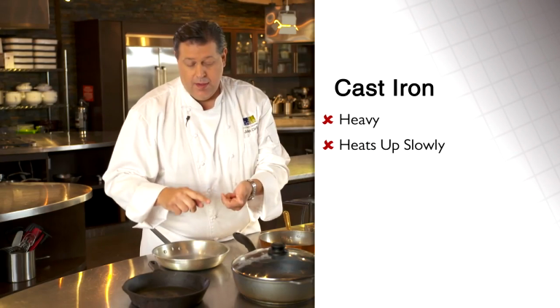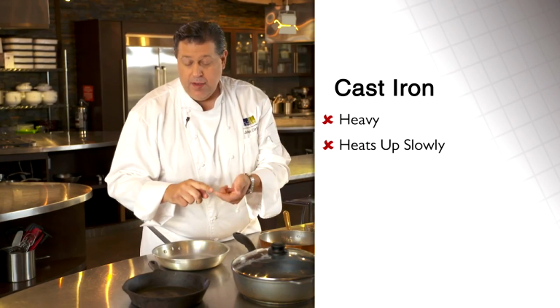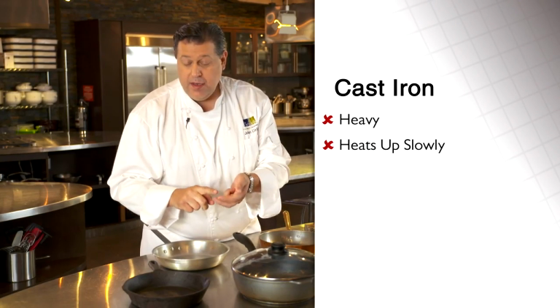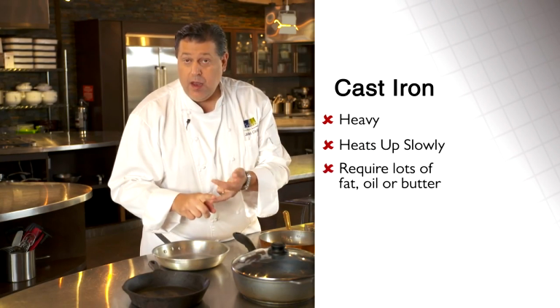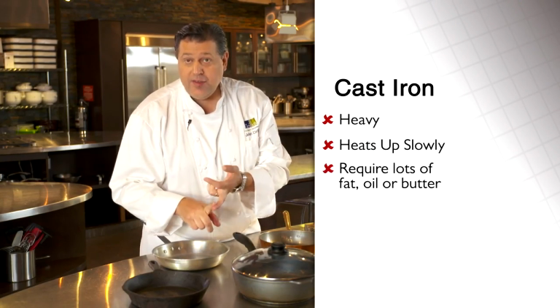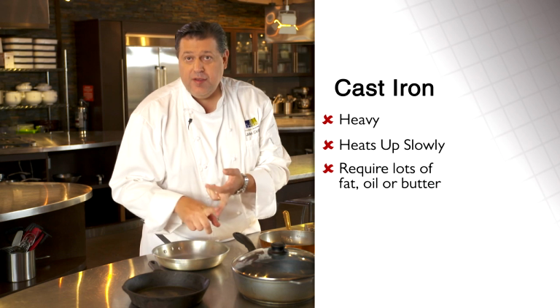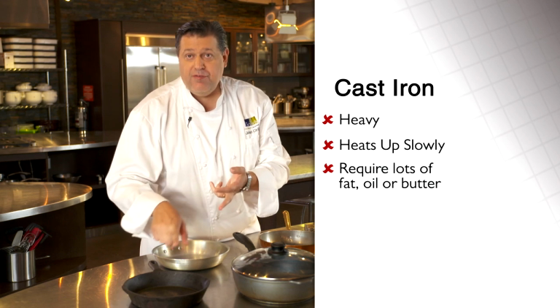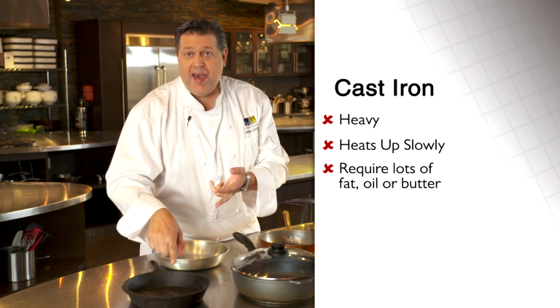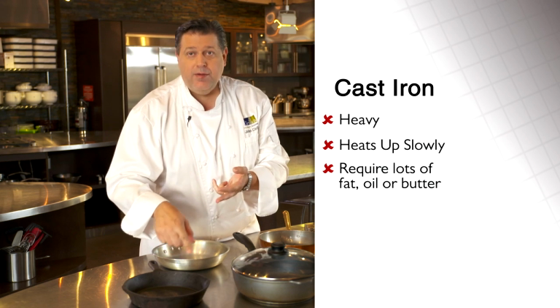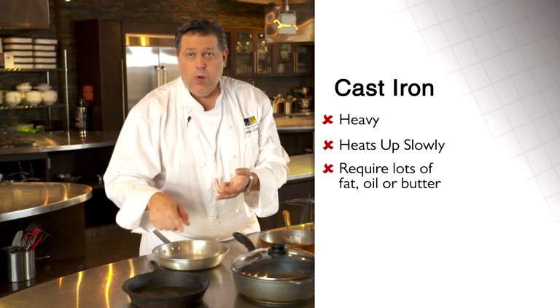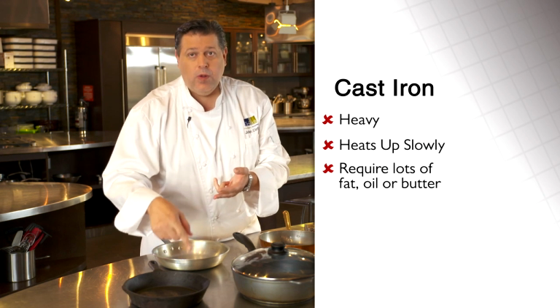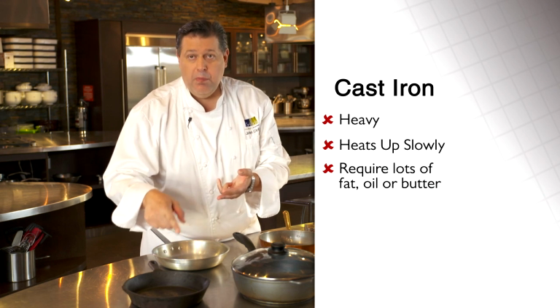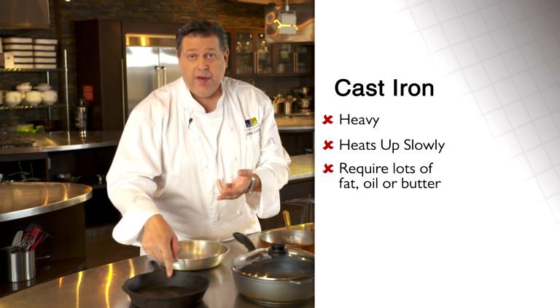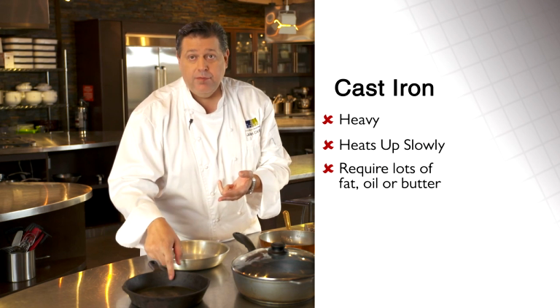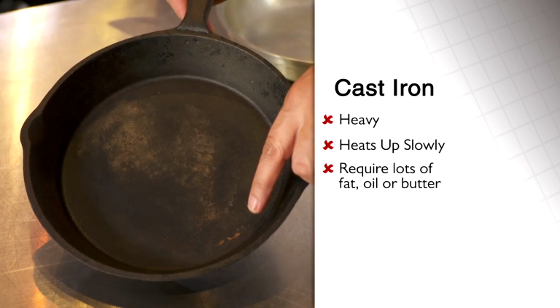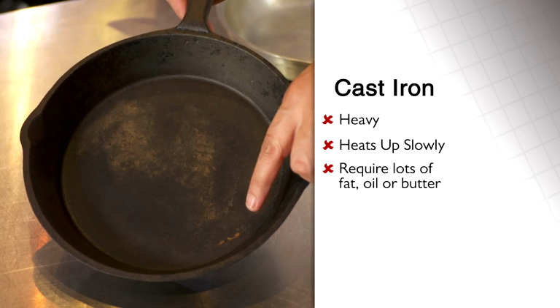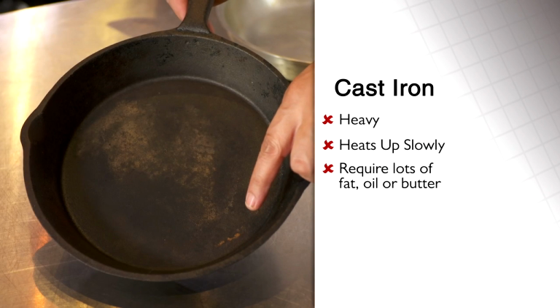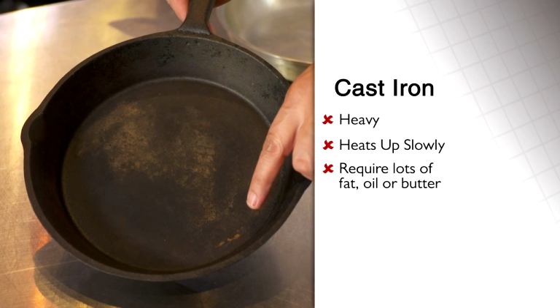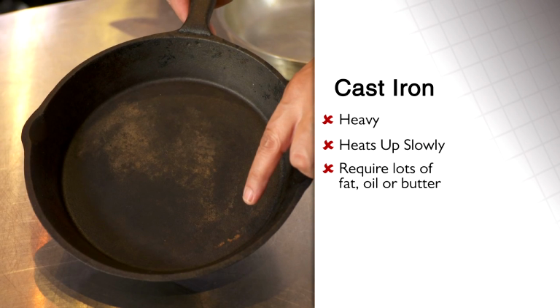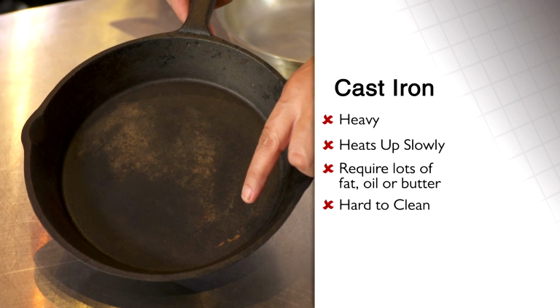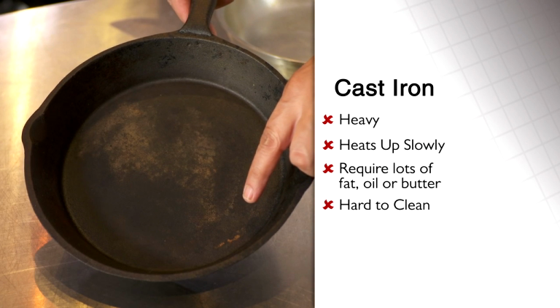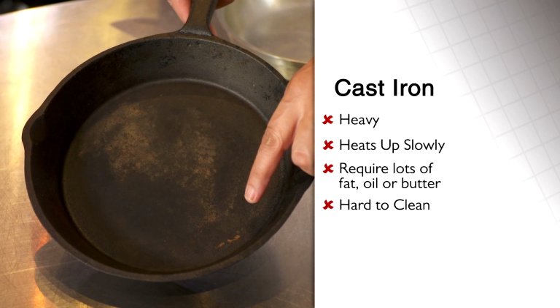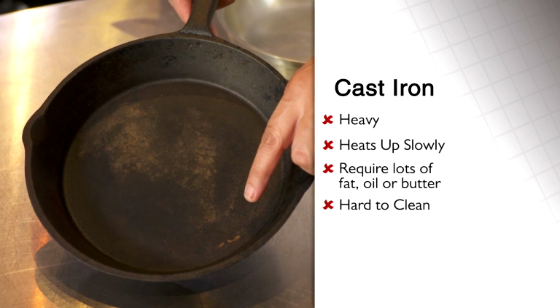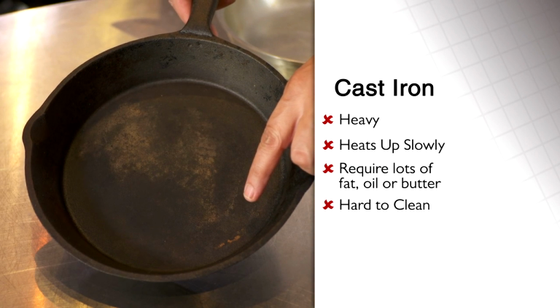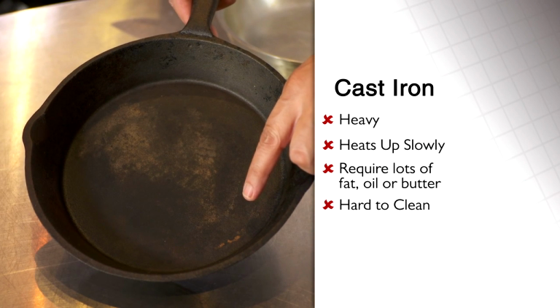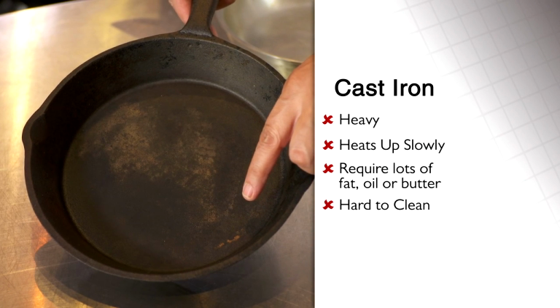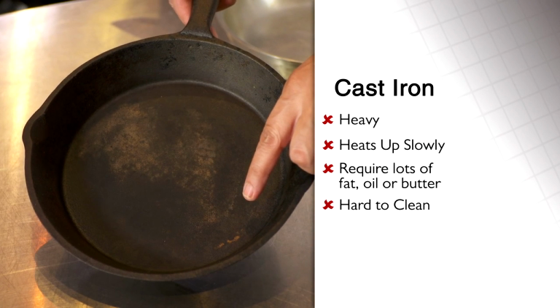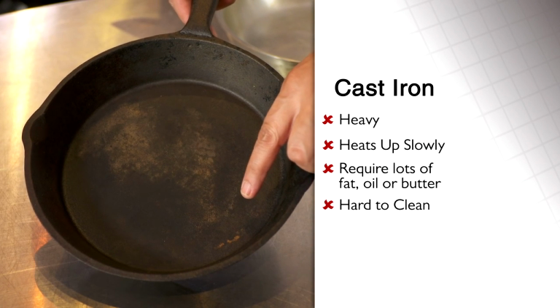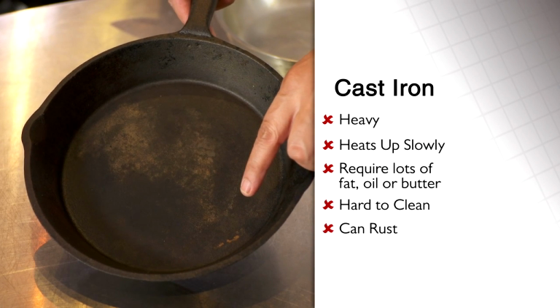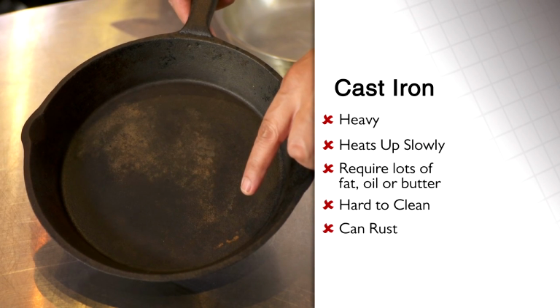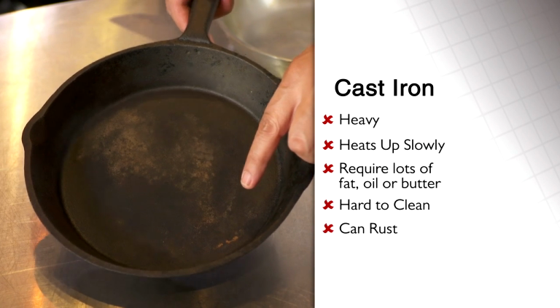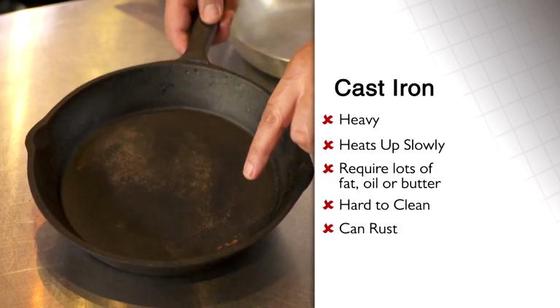Cast iron needs lots of fat, oil, butter. If it's not cleaned properly — you can see this rust in here — we've got a health issue.